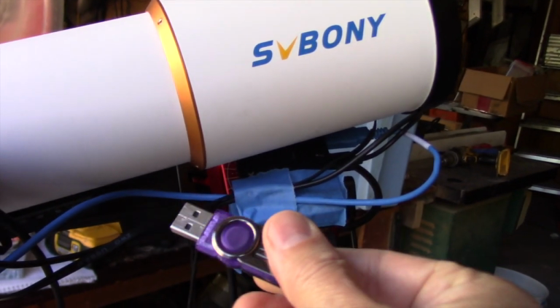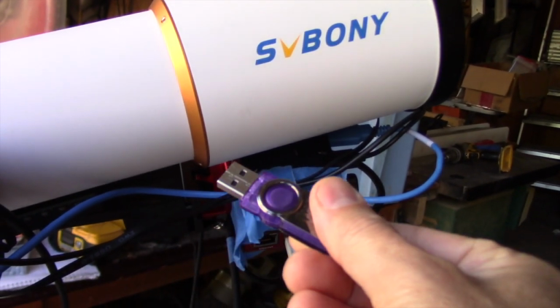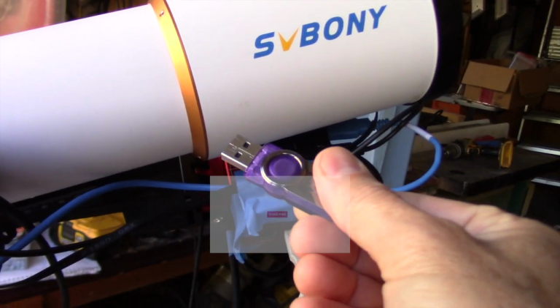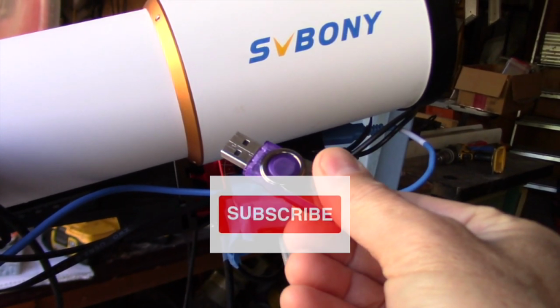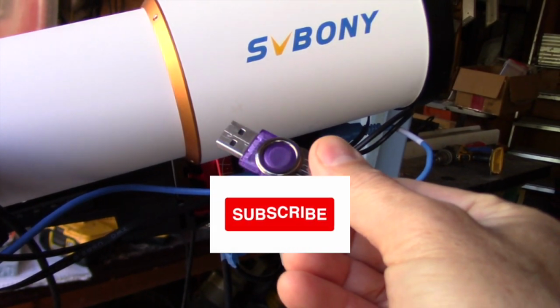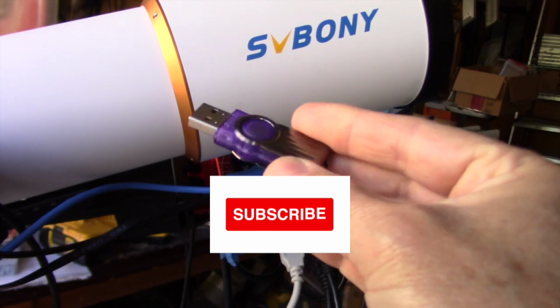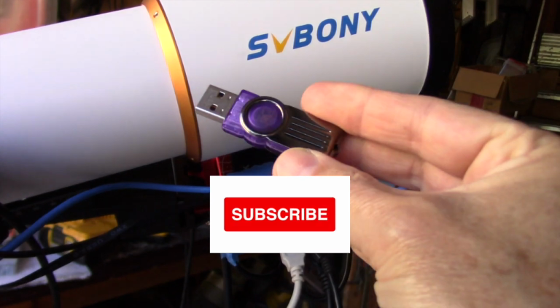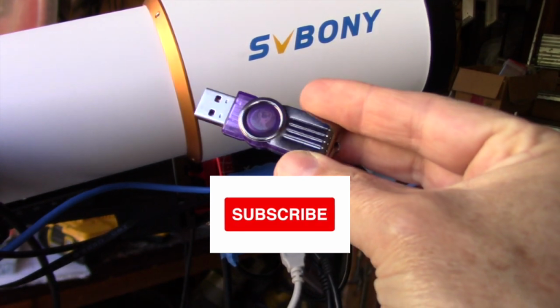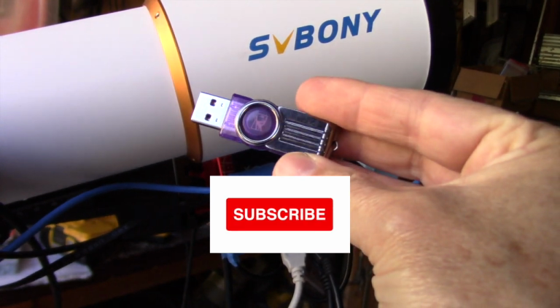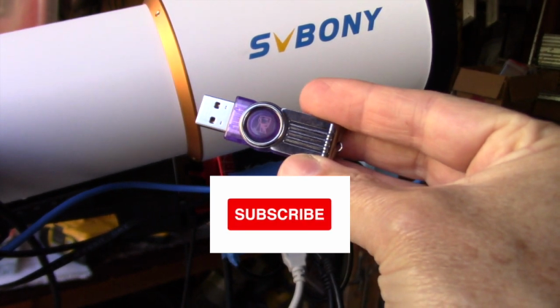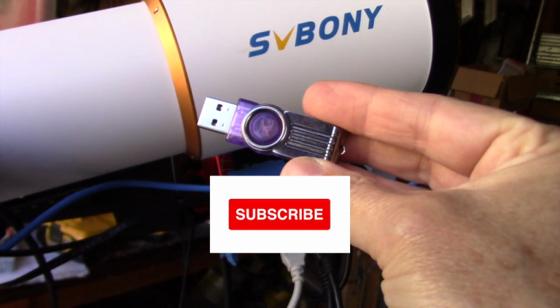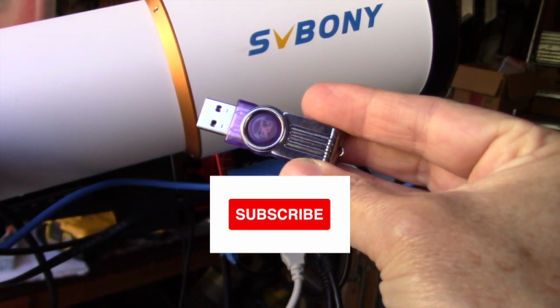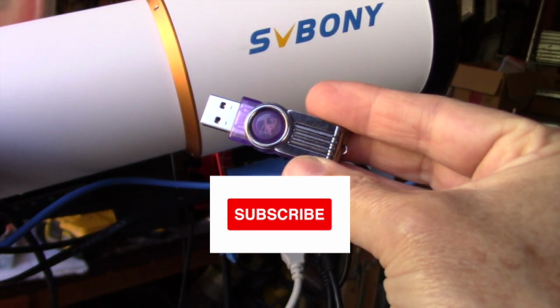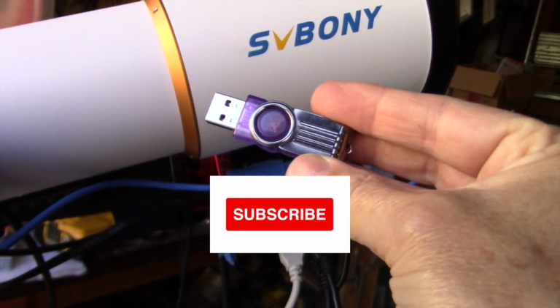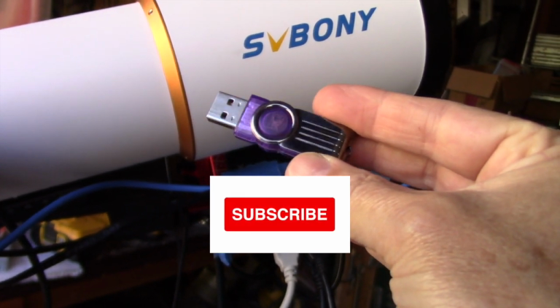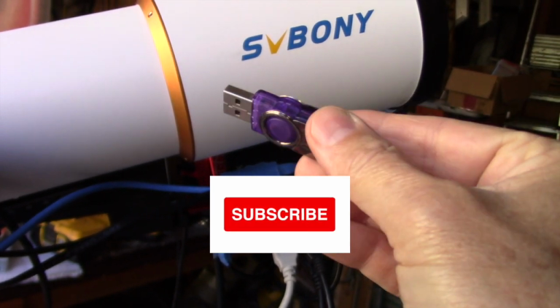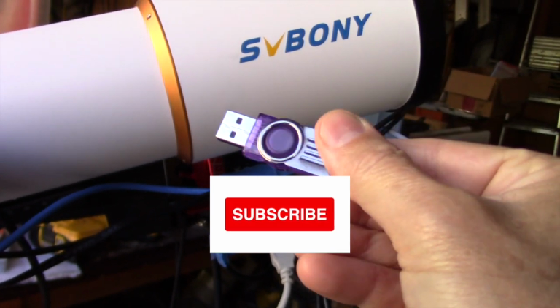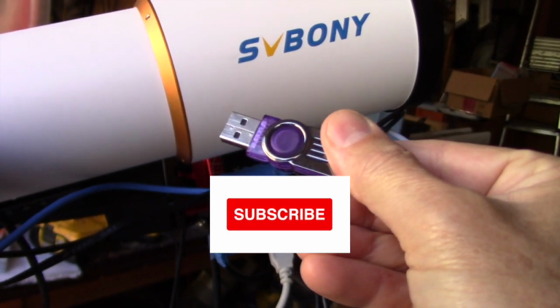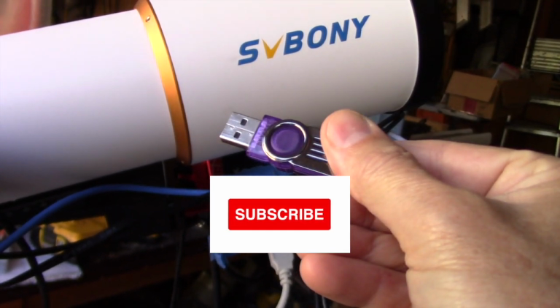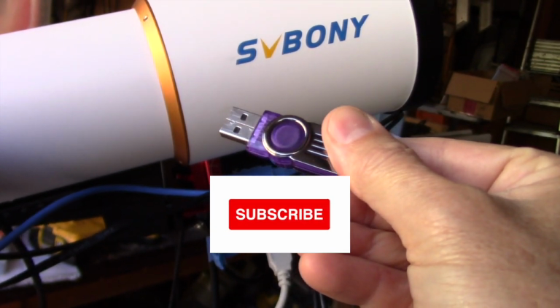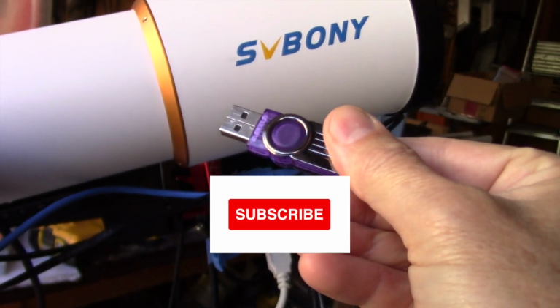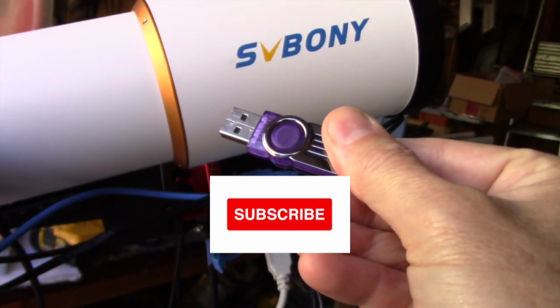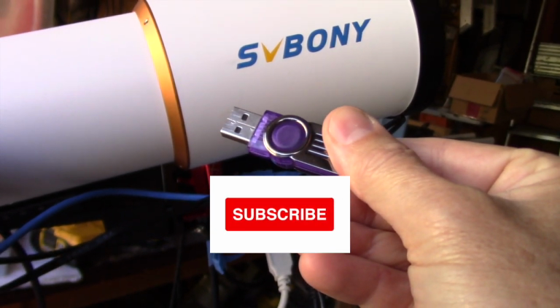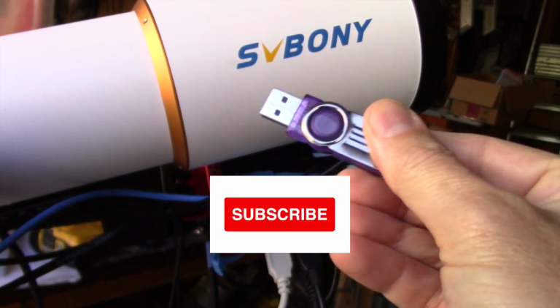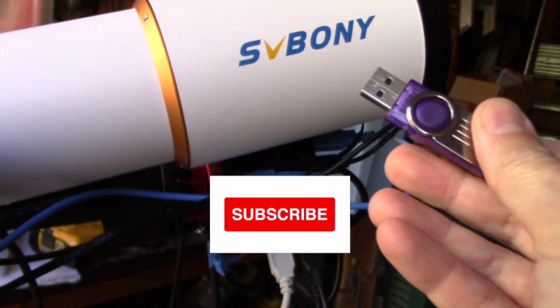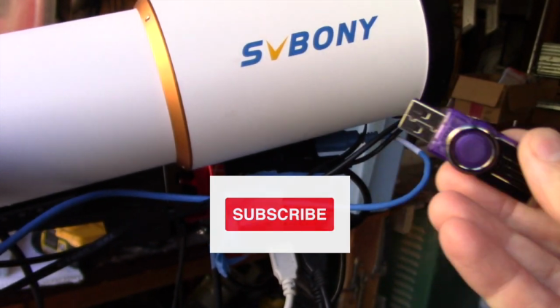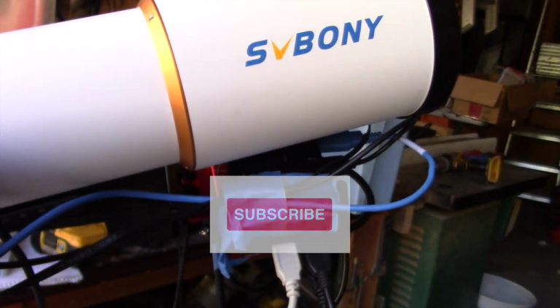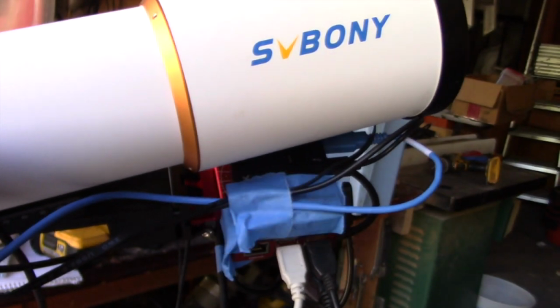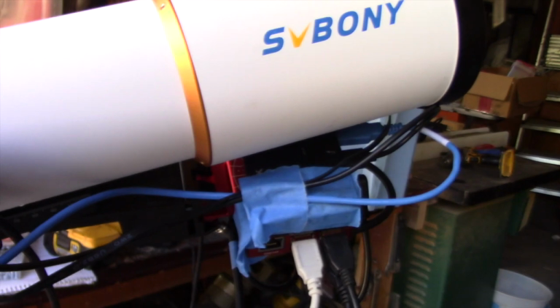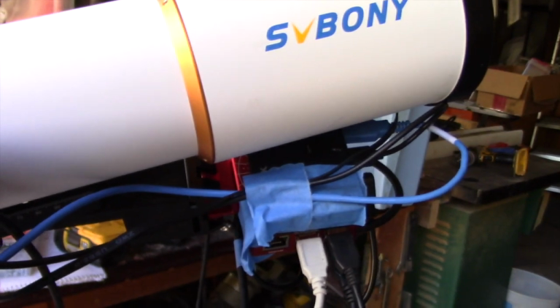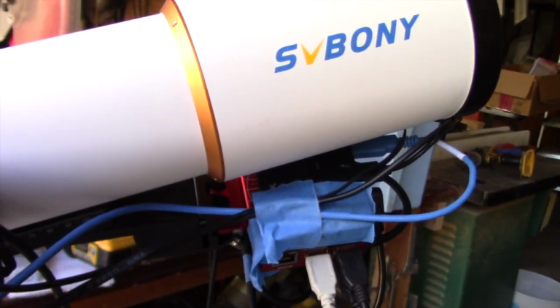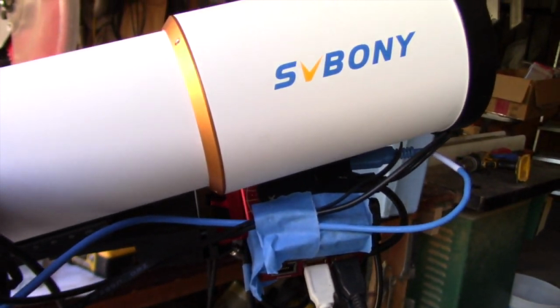That's all there is to it. Thanks for watching, and if you haven't already subscribed to my channel, please do so if you'd like to see the updates.